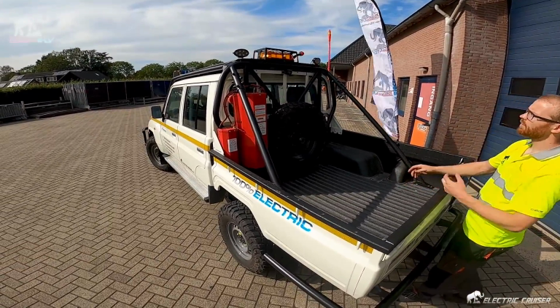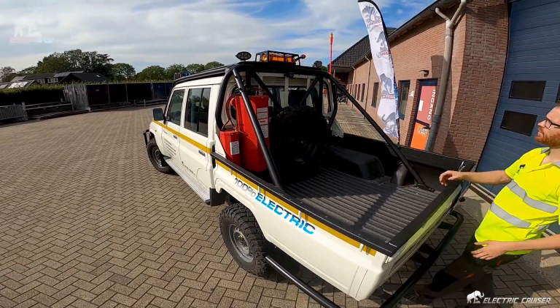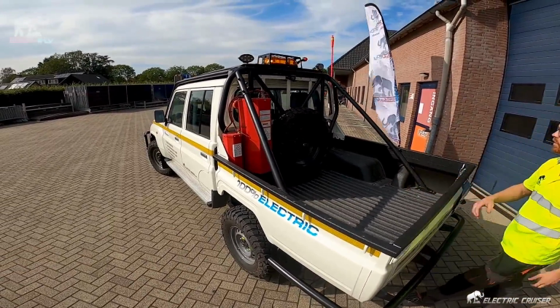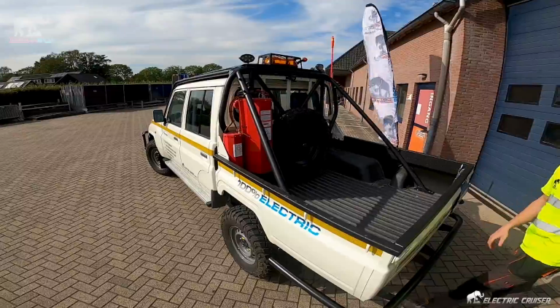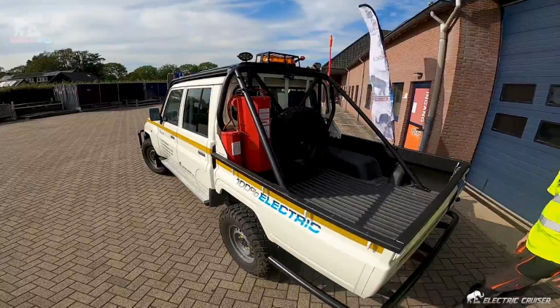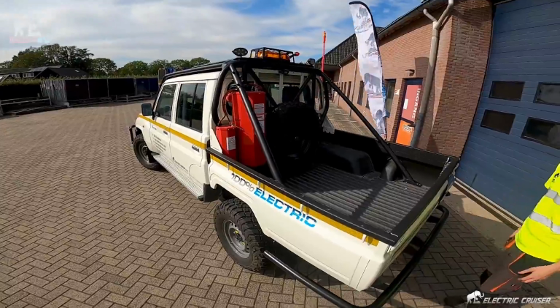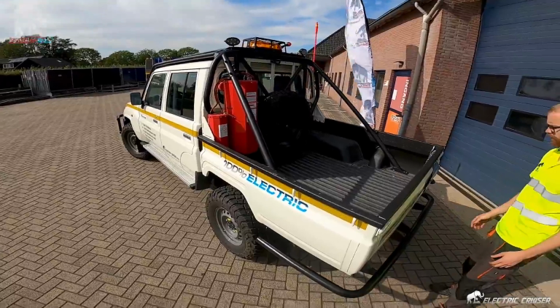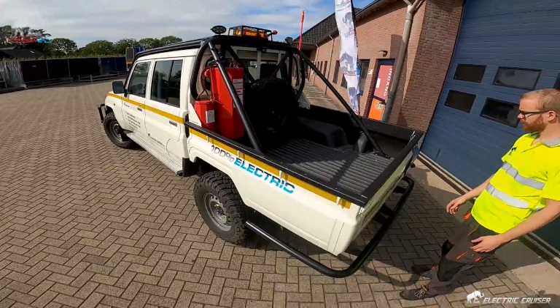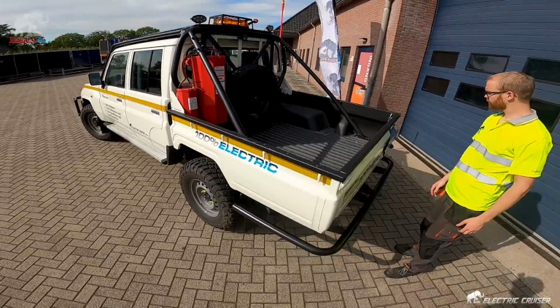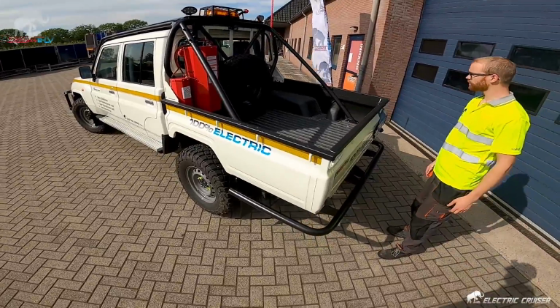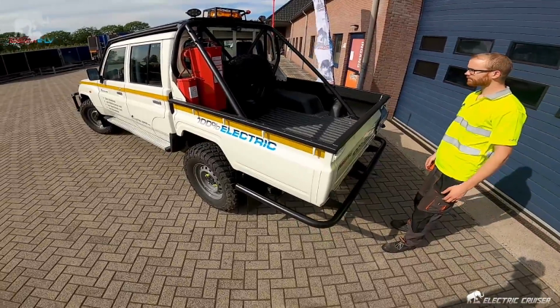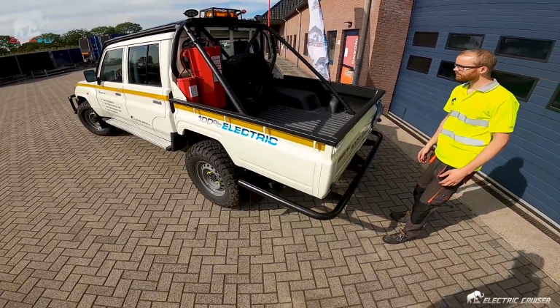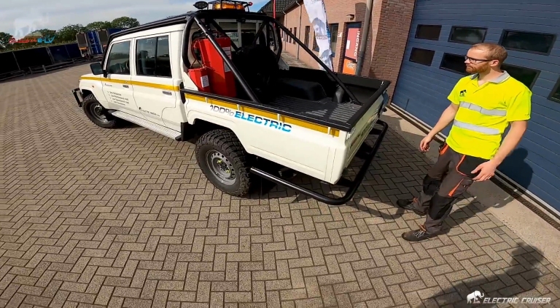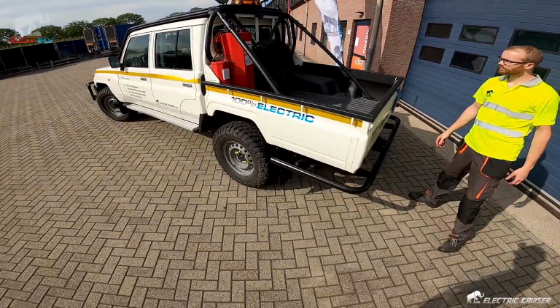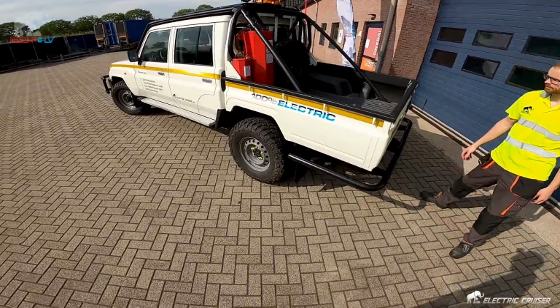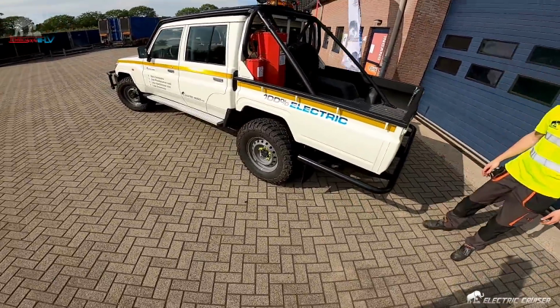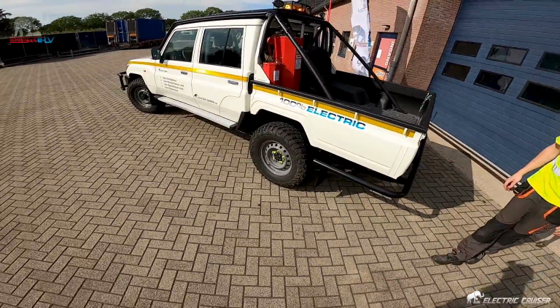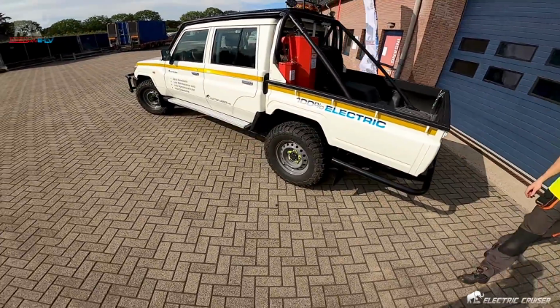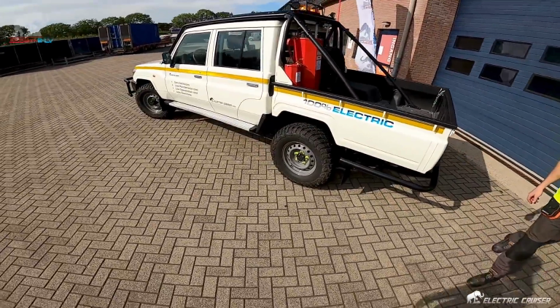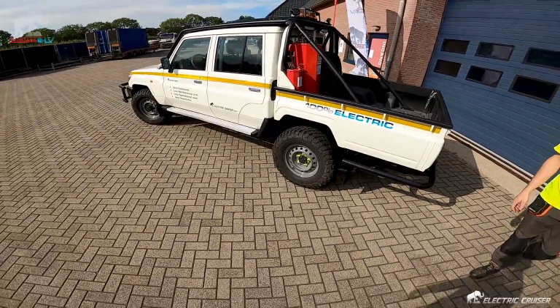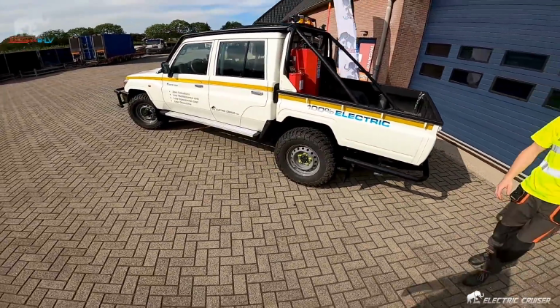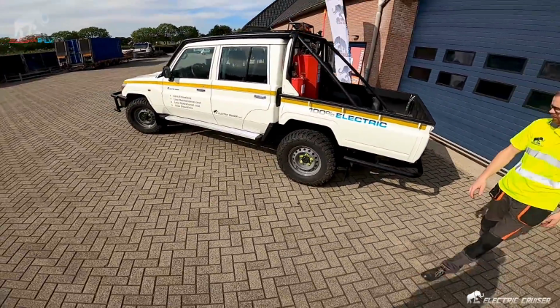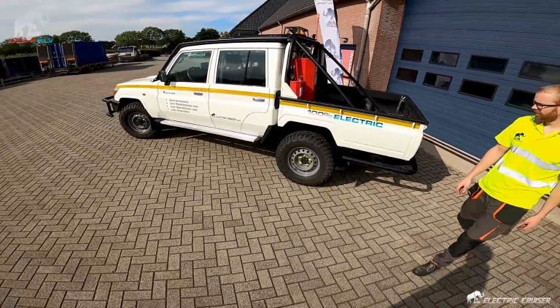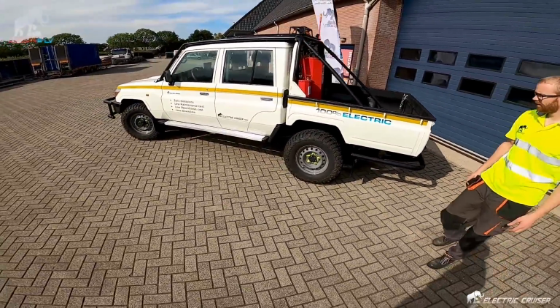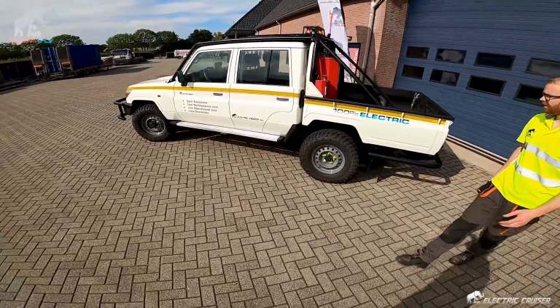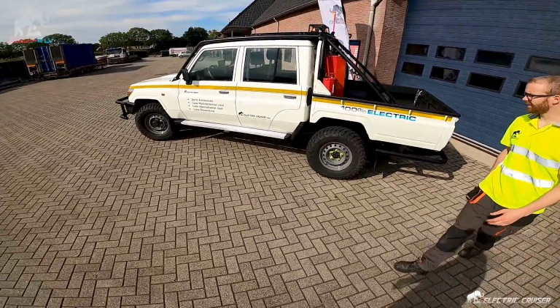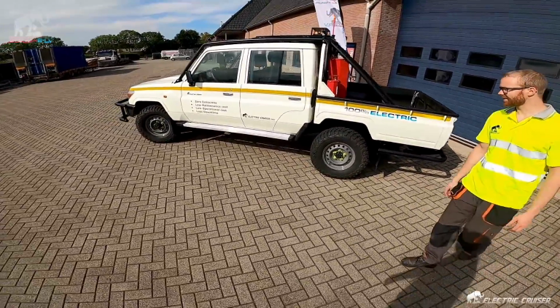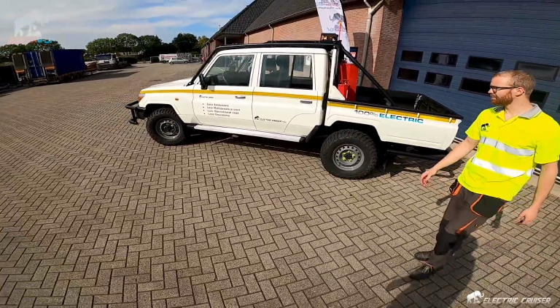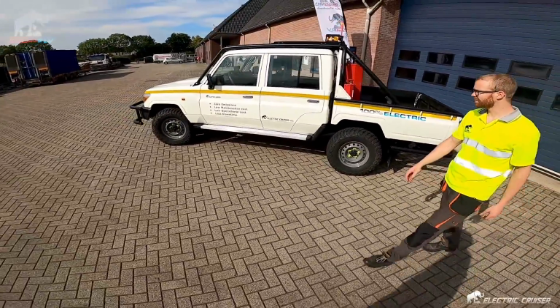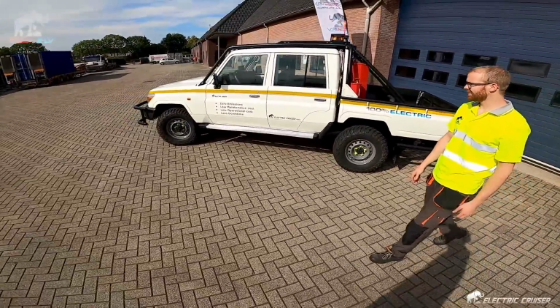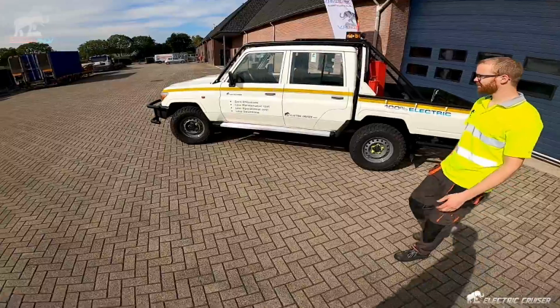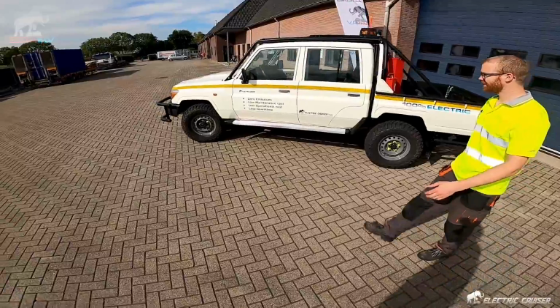Some heavy duty working lights. Looks good. Looks mine ready. Exactly — mine ready. That's the way.